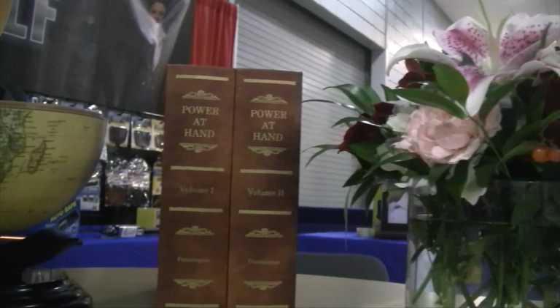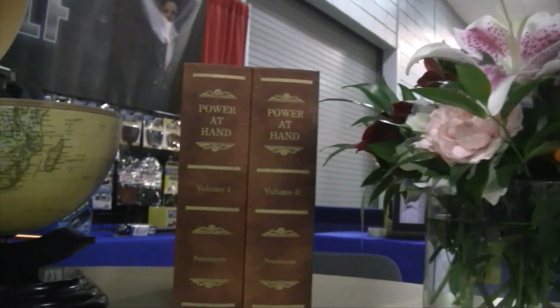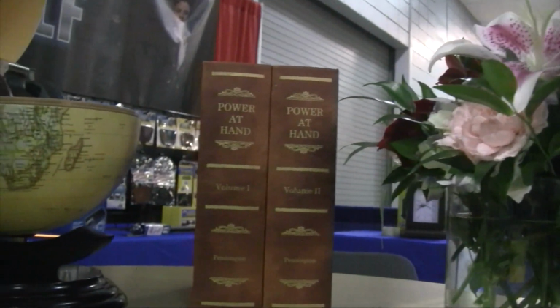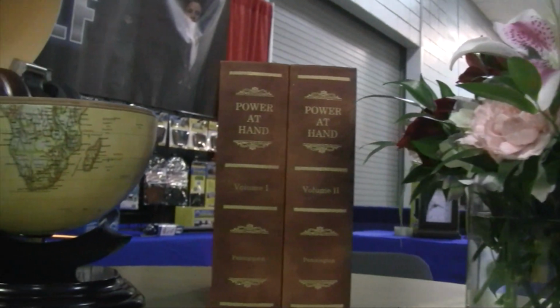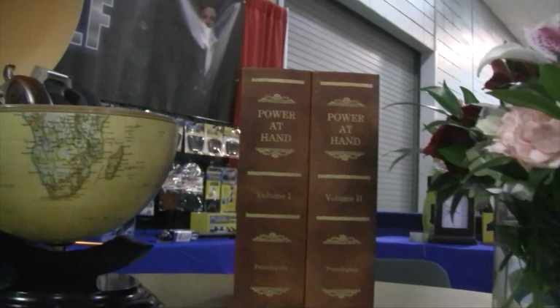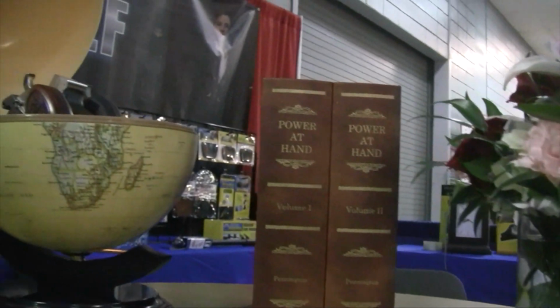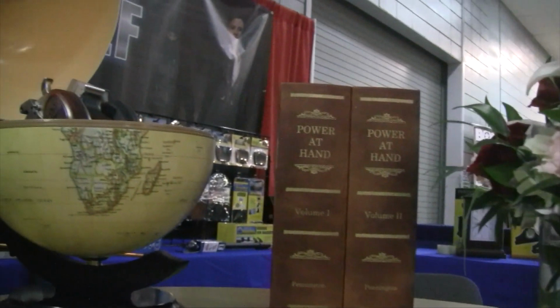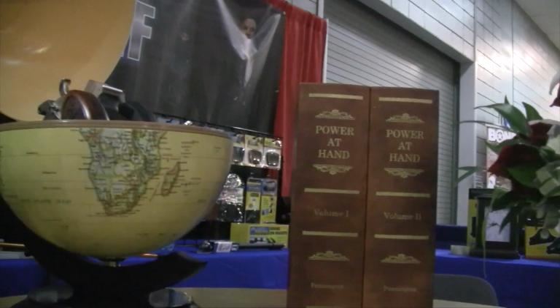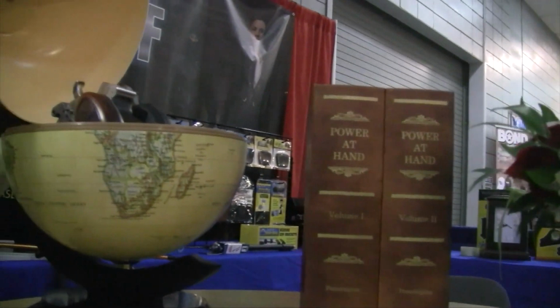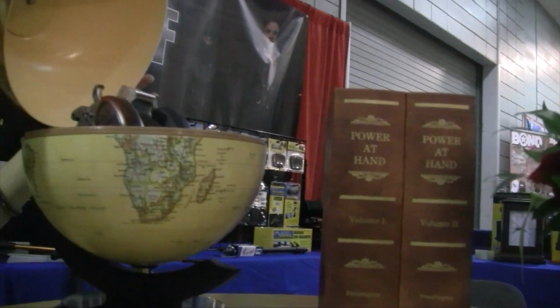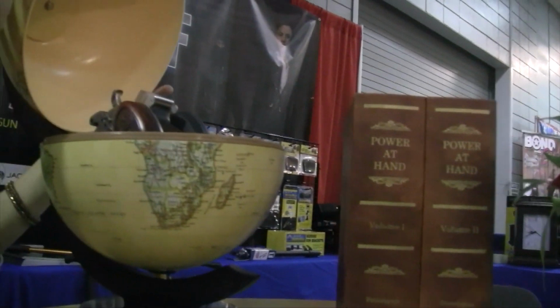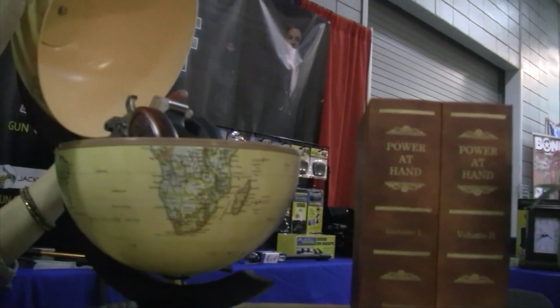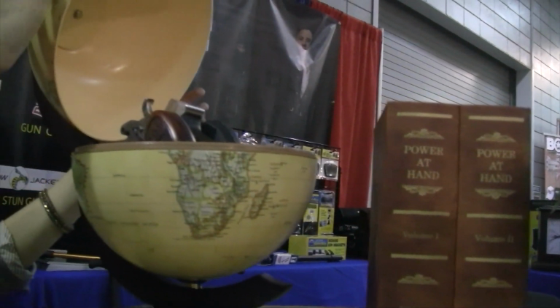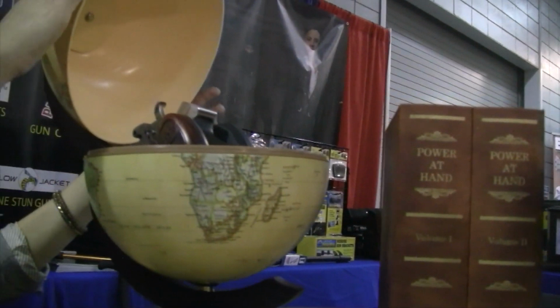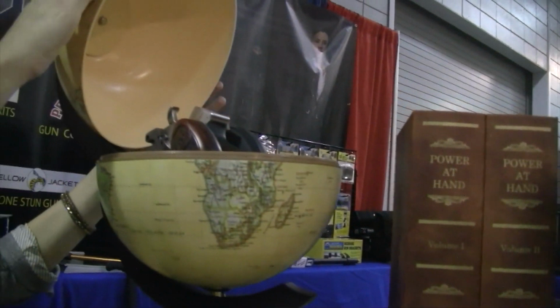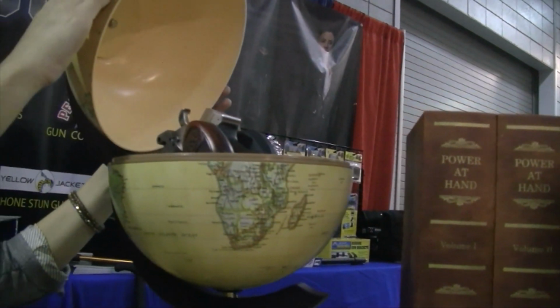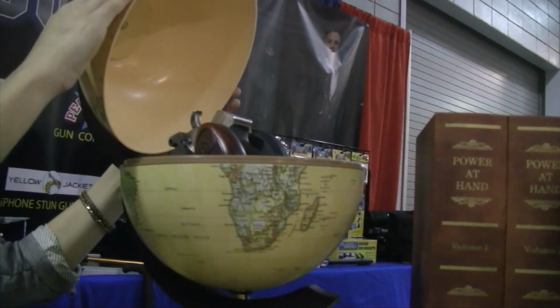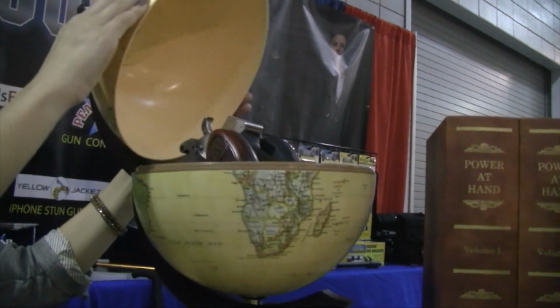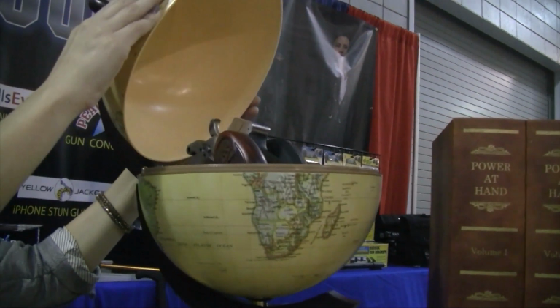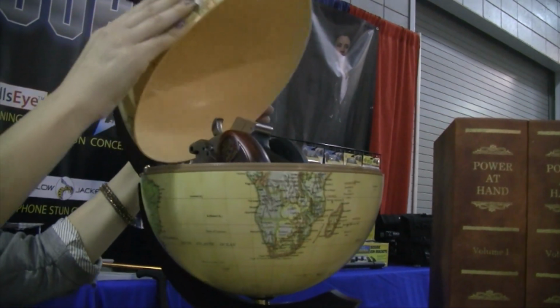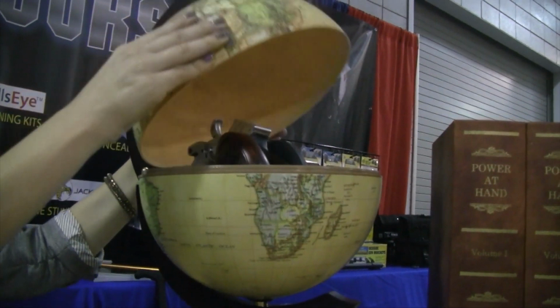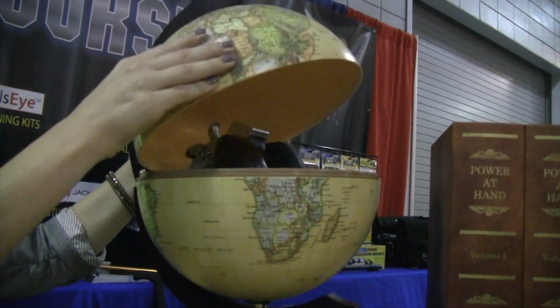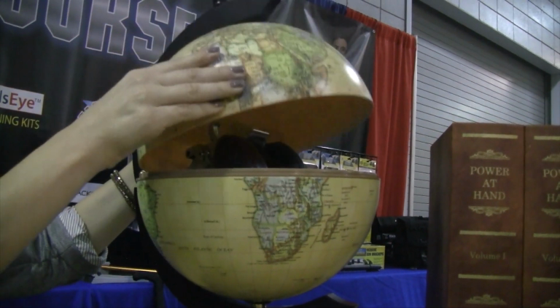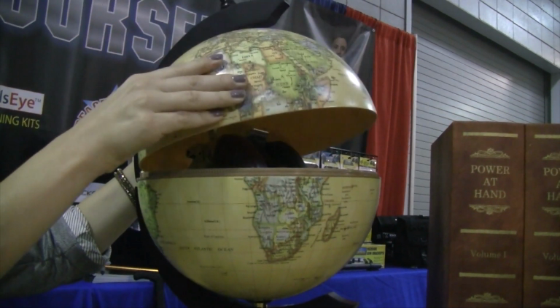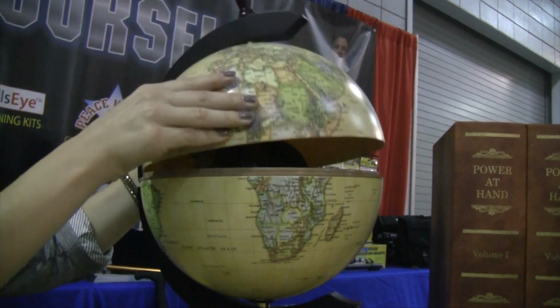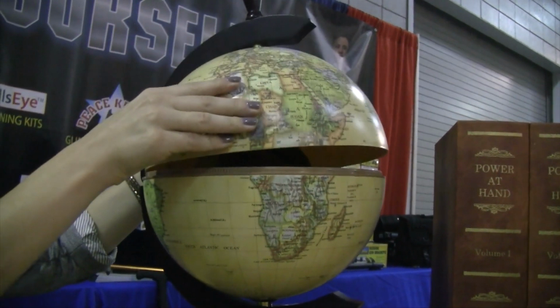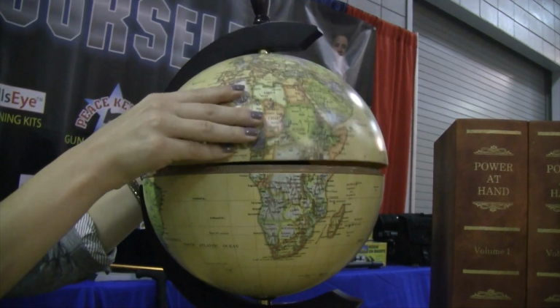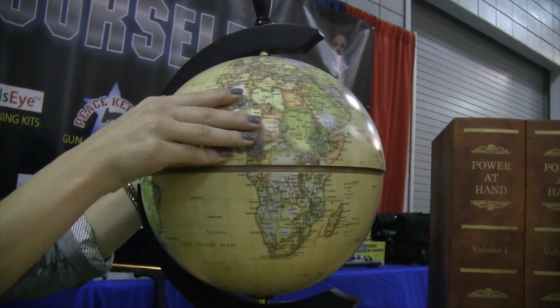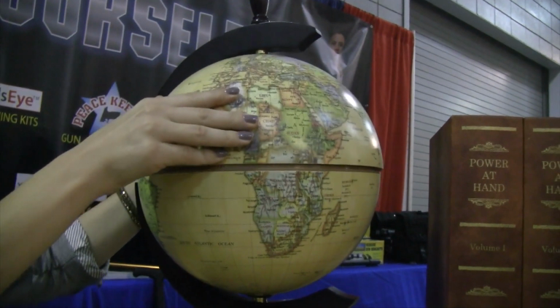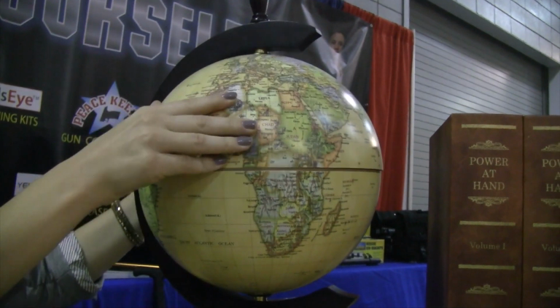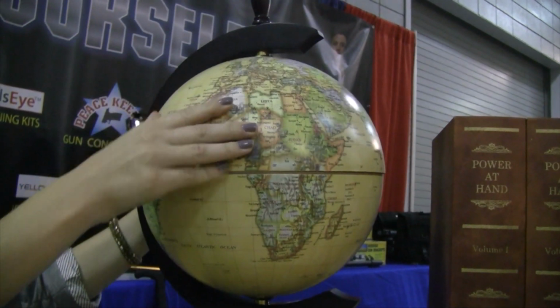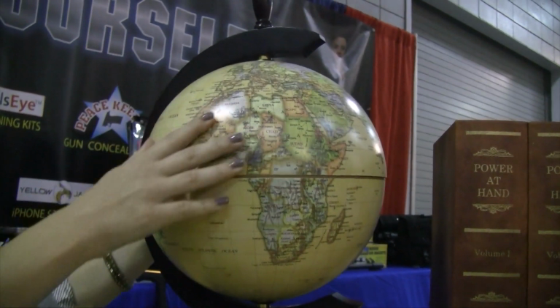Where in the world can you conceal your handgun? Personal Security Products found the answer — right in plain sight.